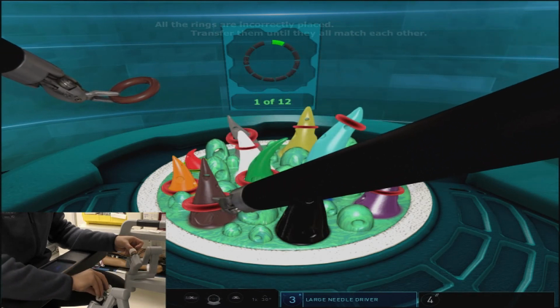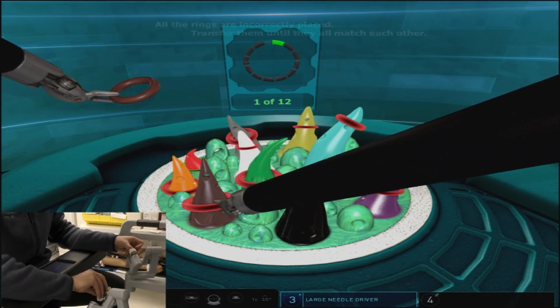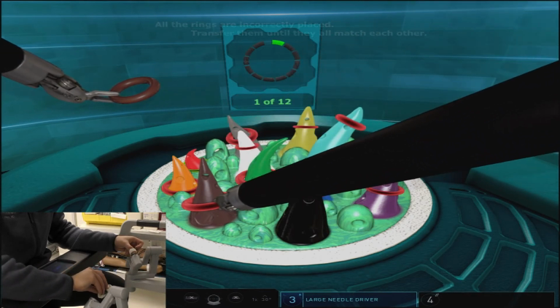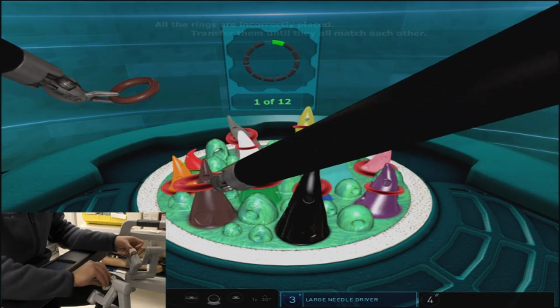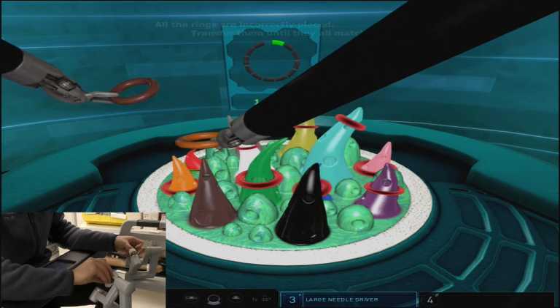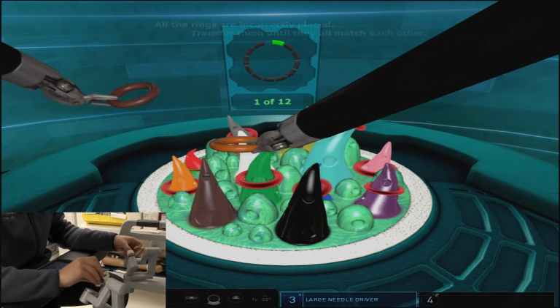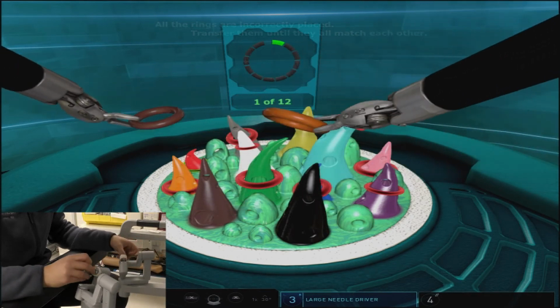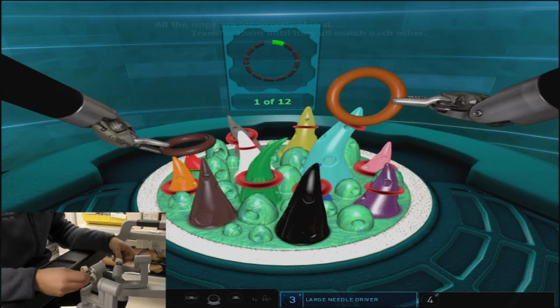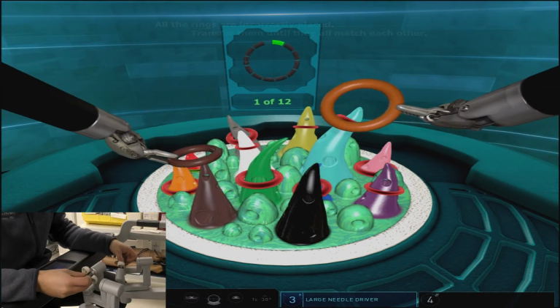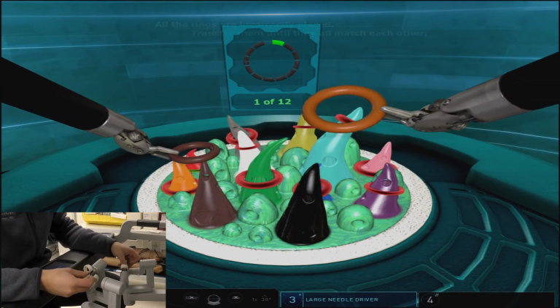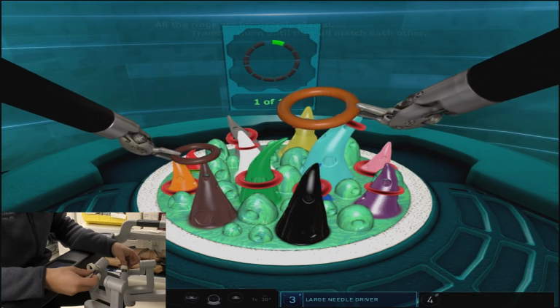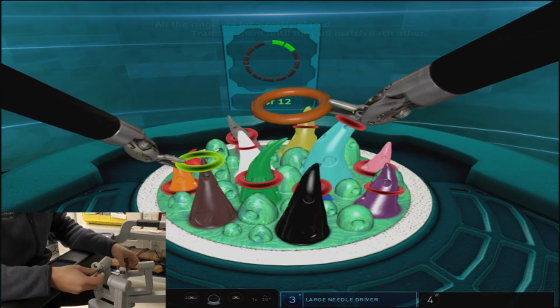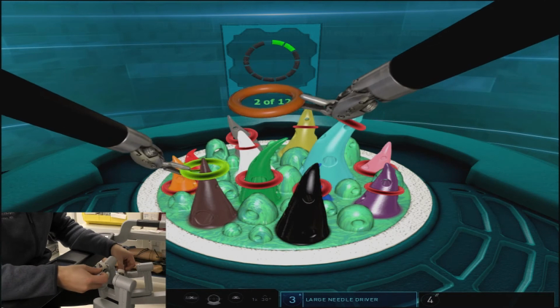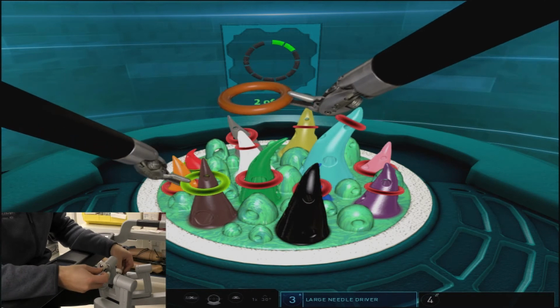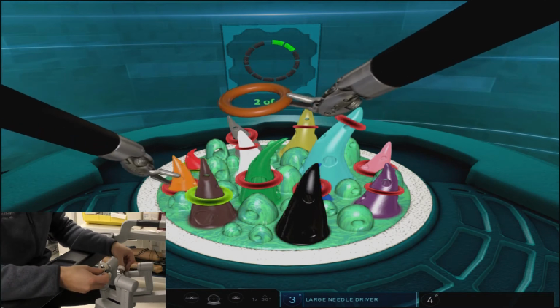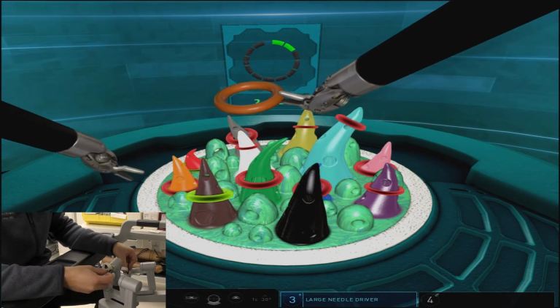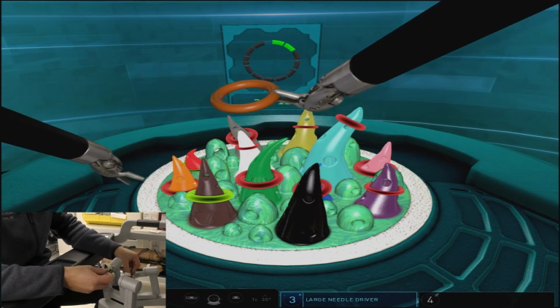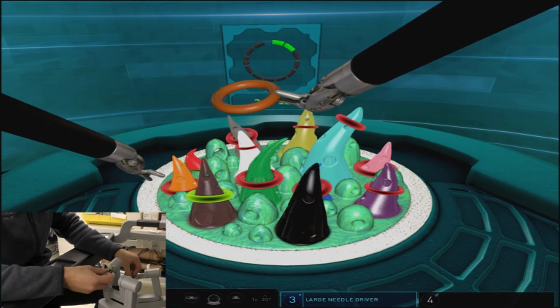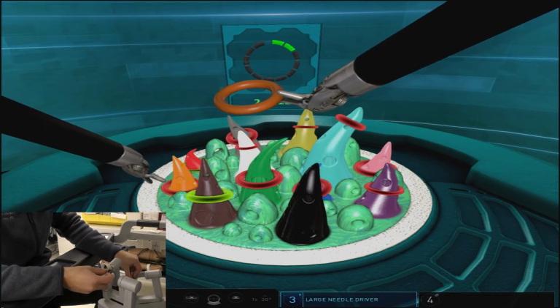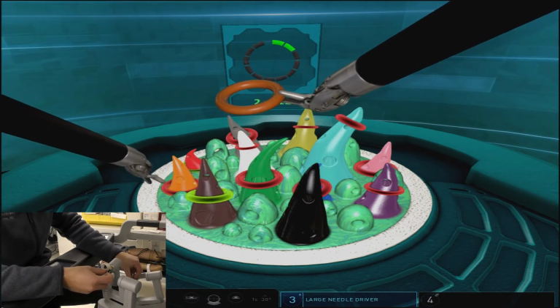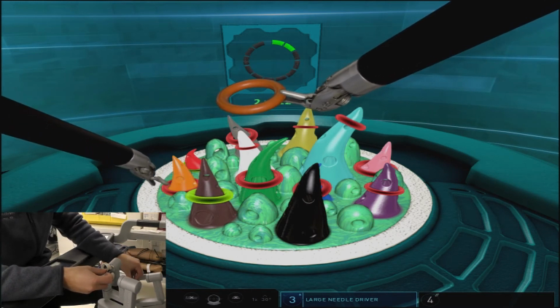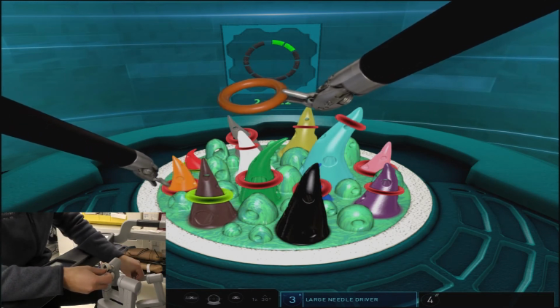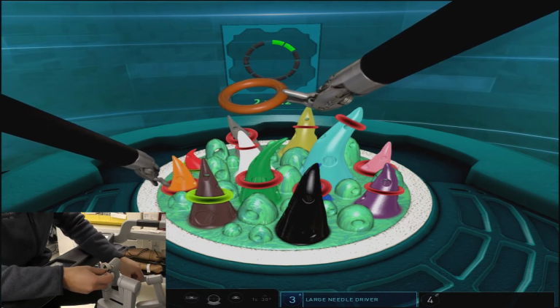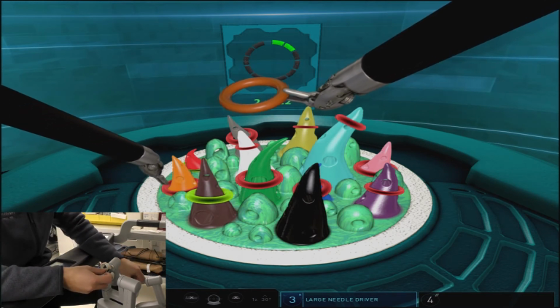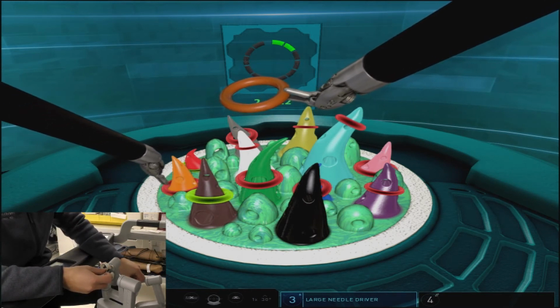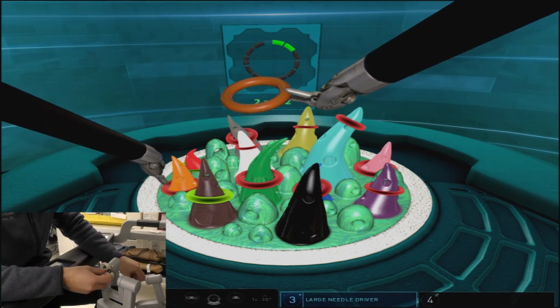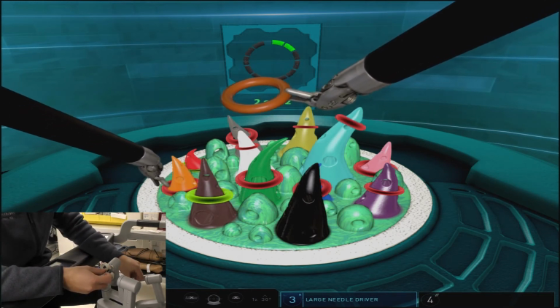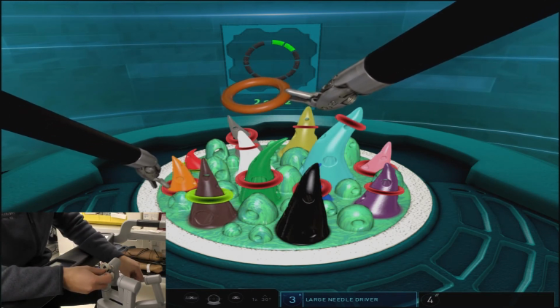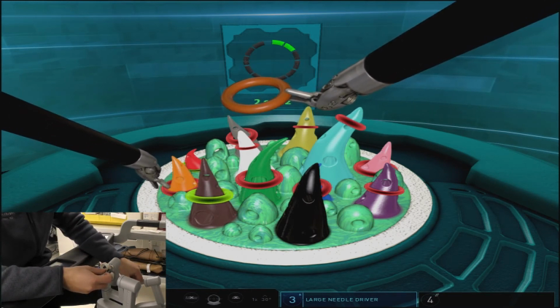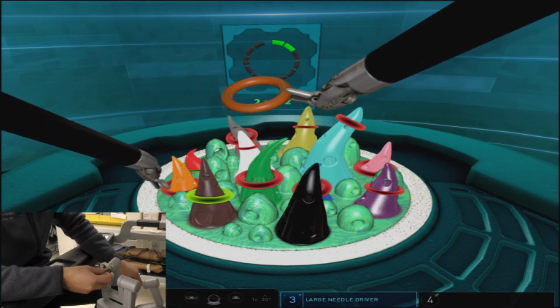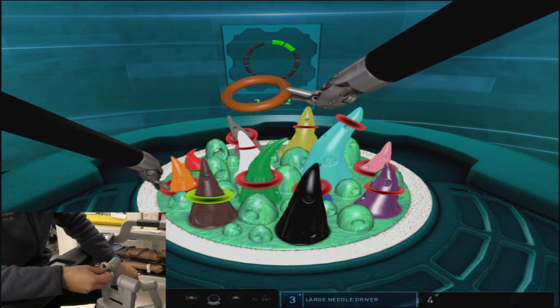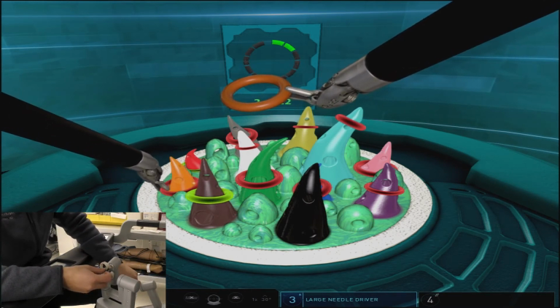This process will continue with alternating left and right arm as to which one is picking up the ring and which one is placing down the correct ring.